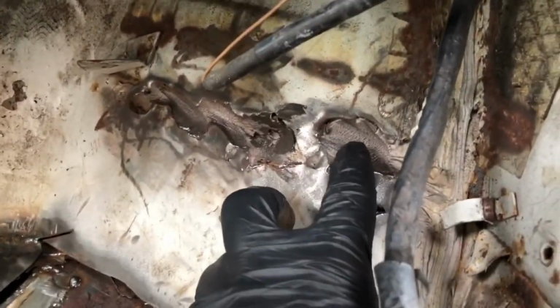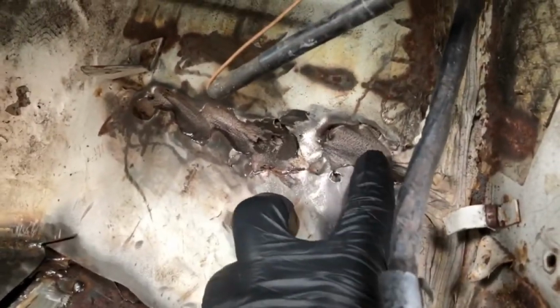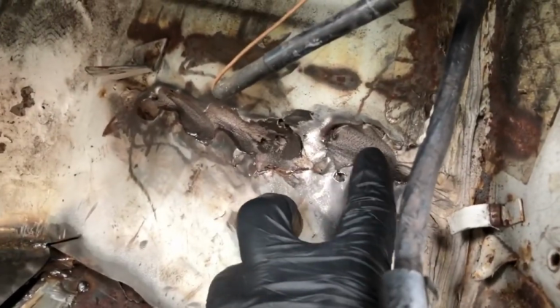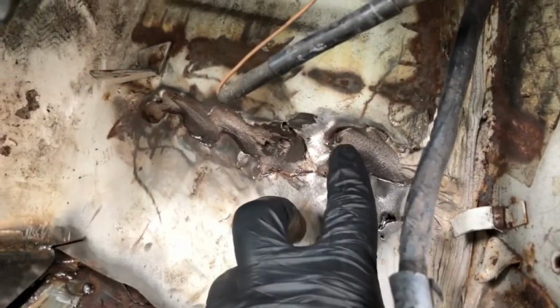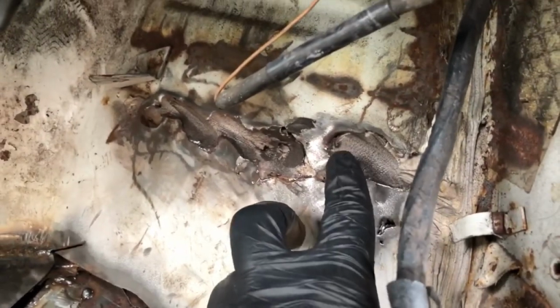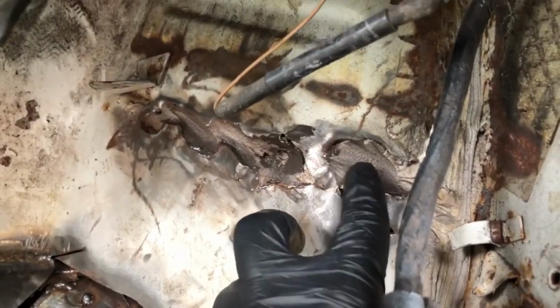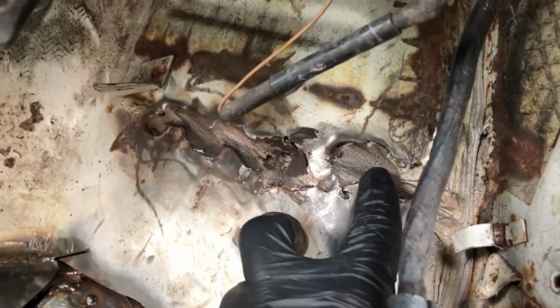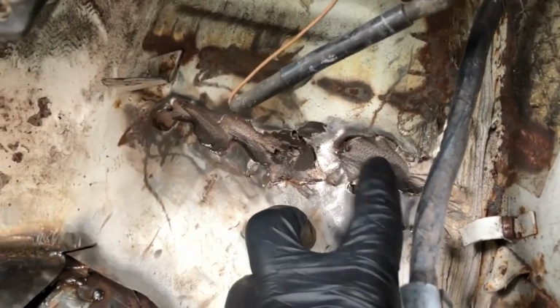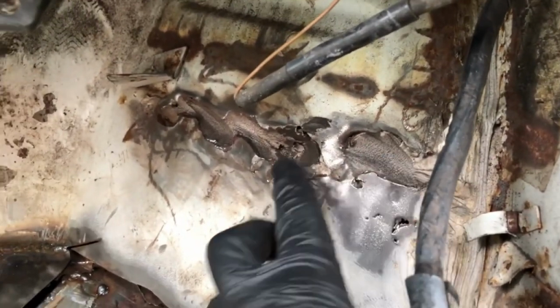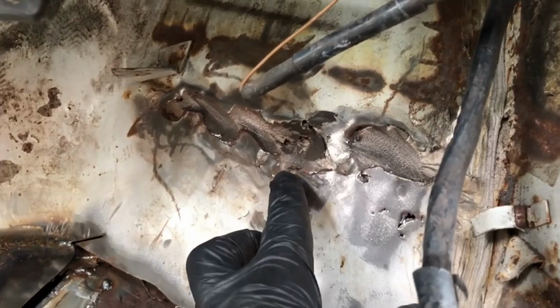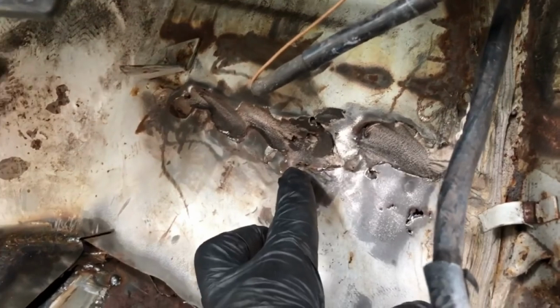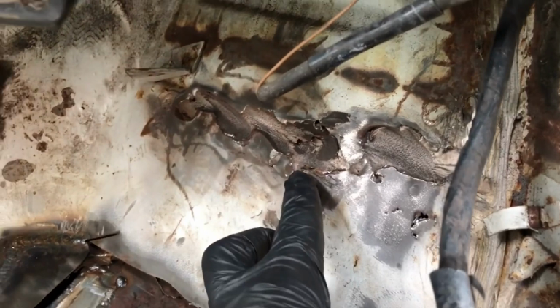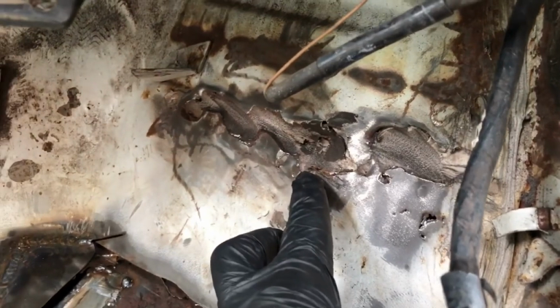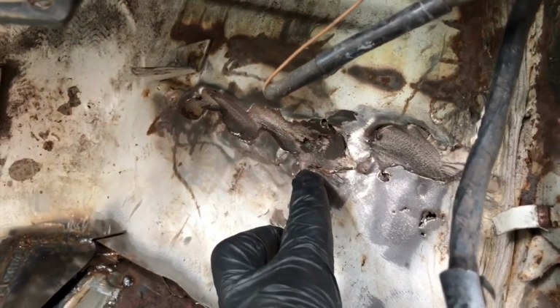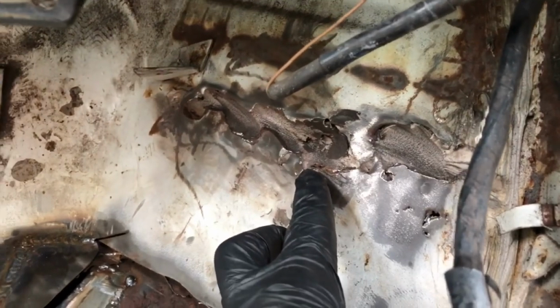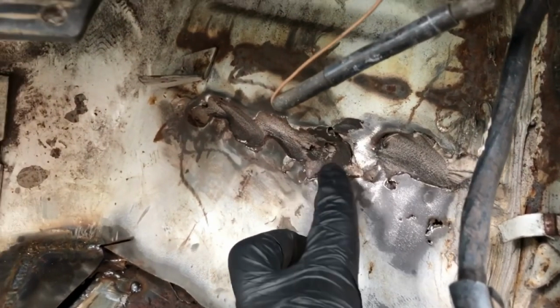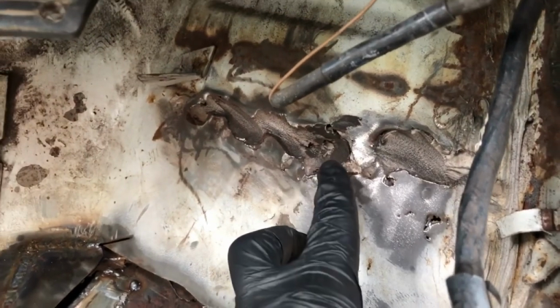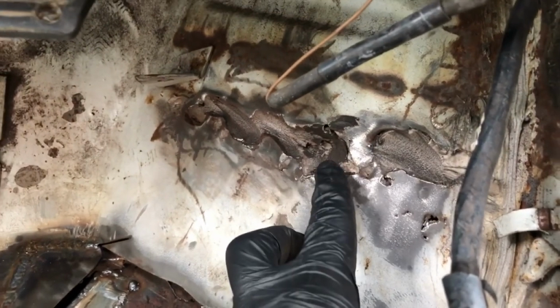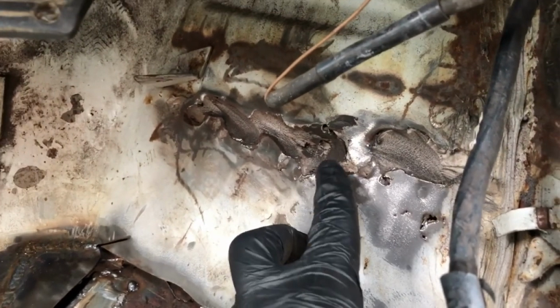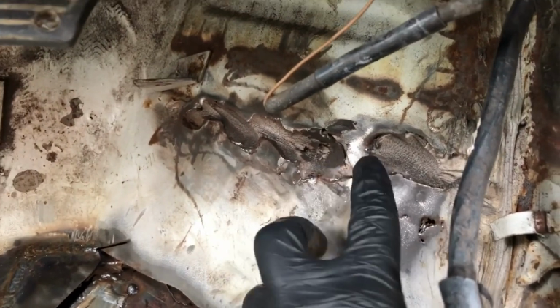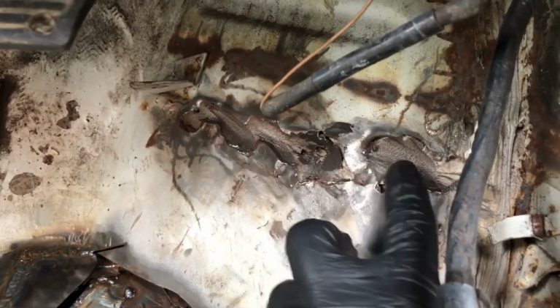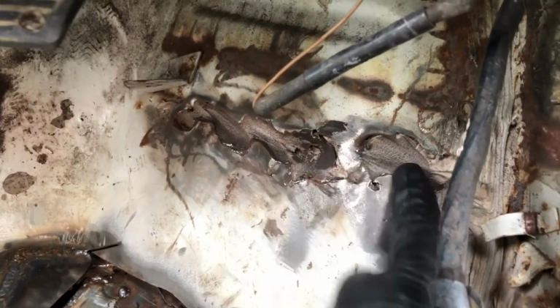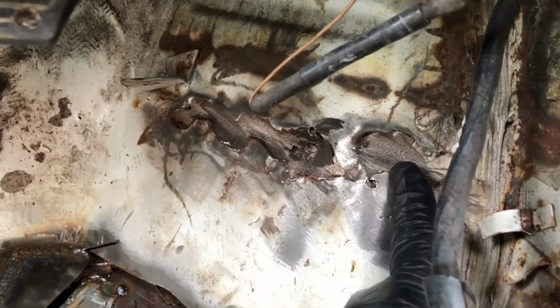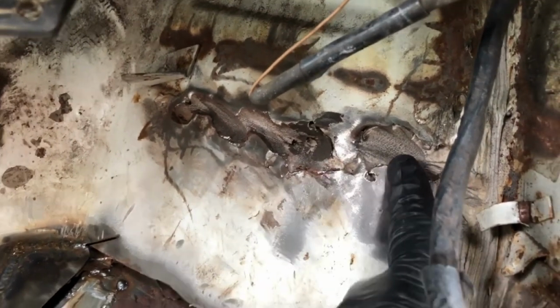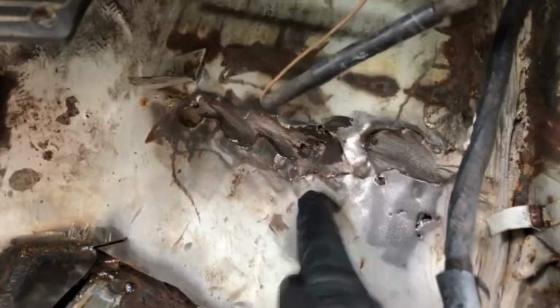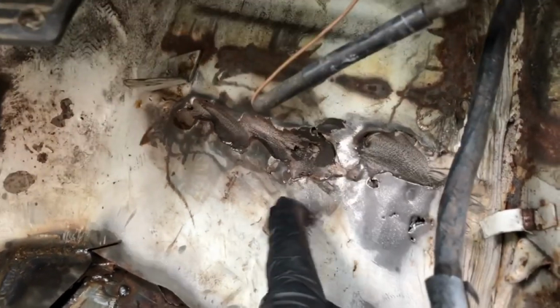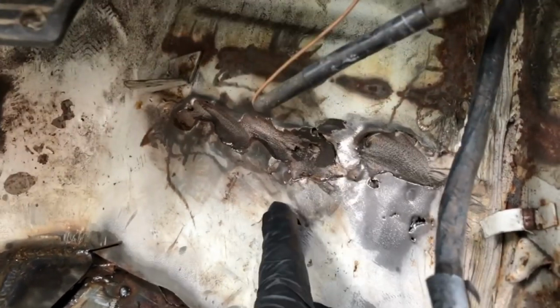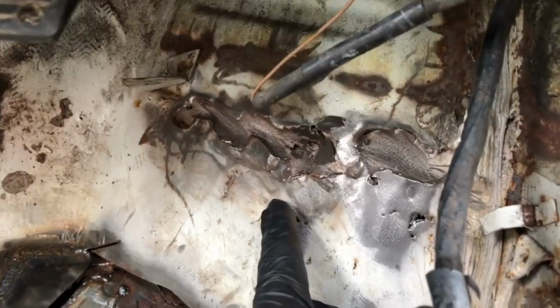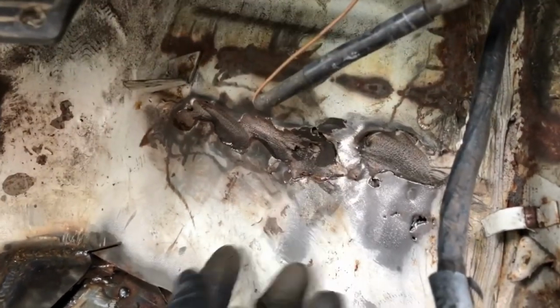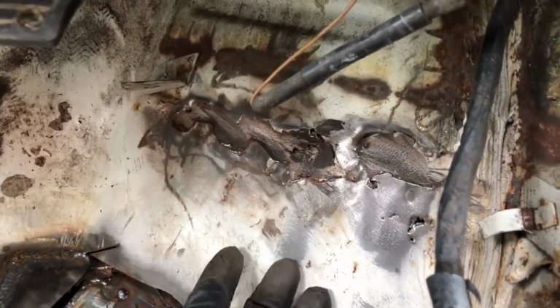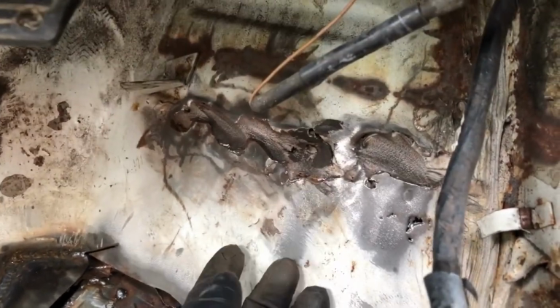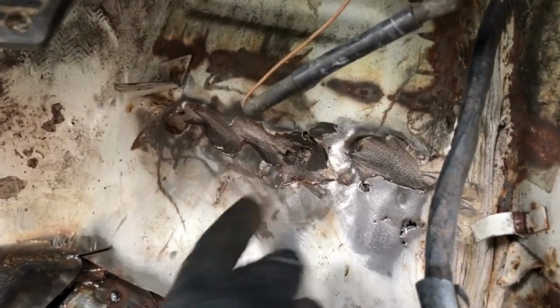I've just dug out here - this is seam sealer. This hole has been filled with seam sealer by the body shop.